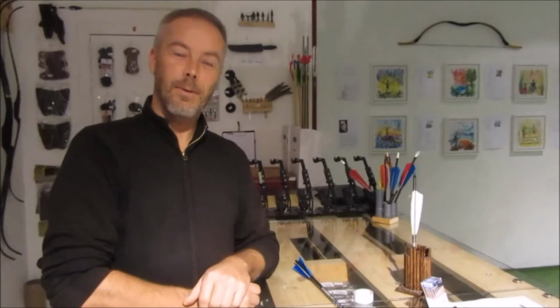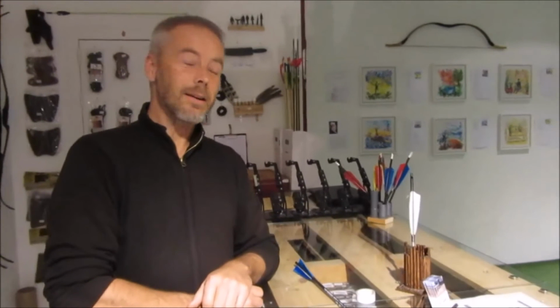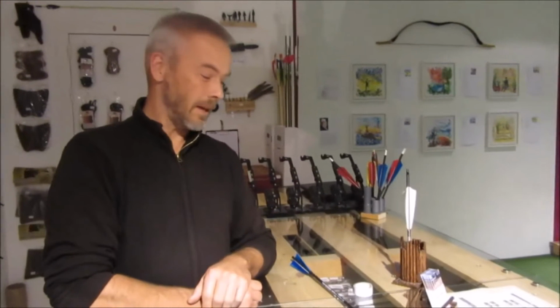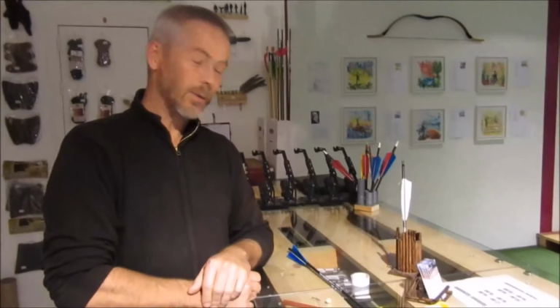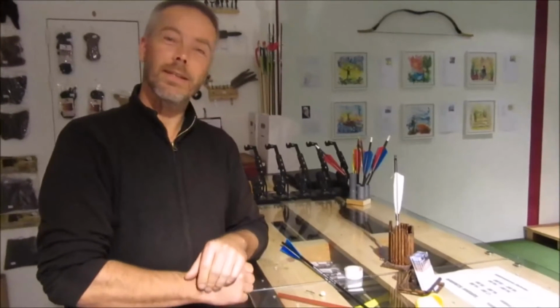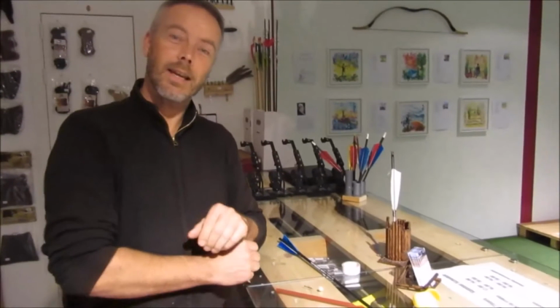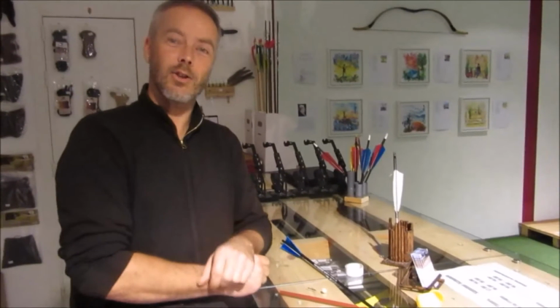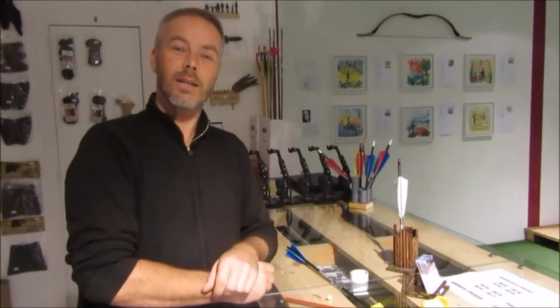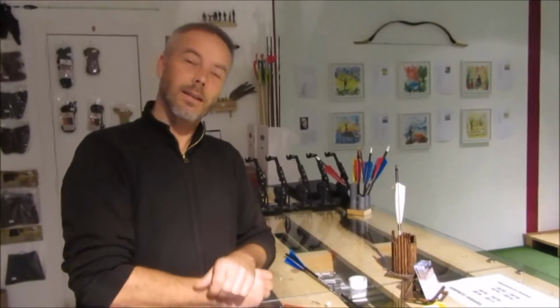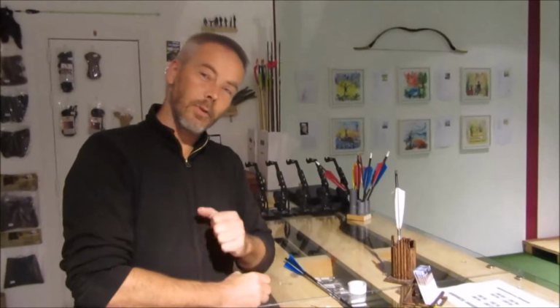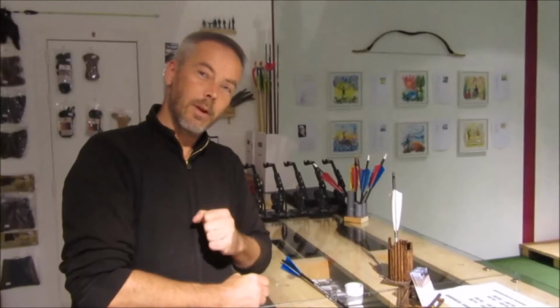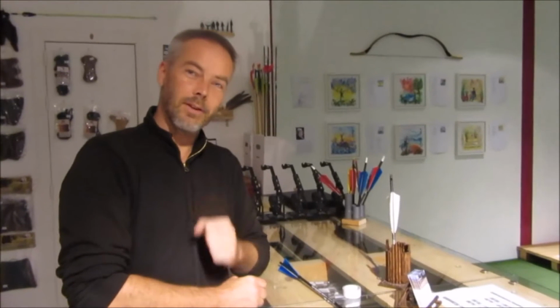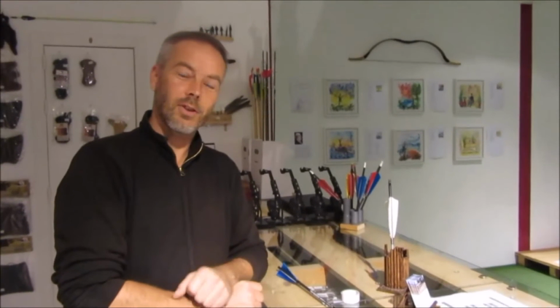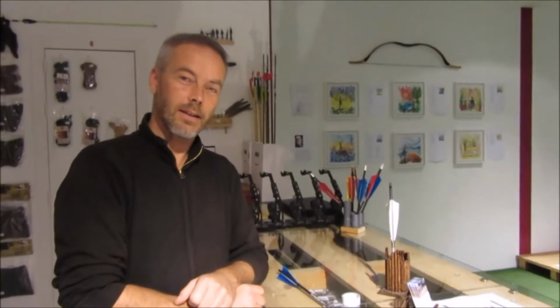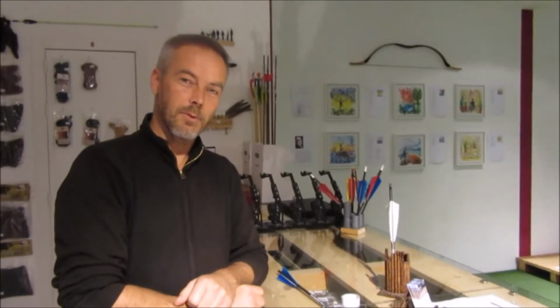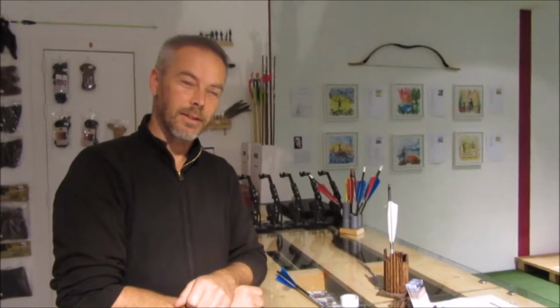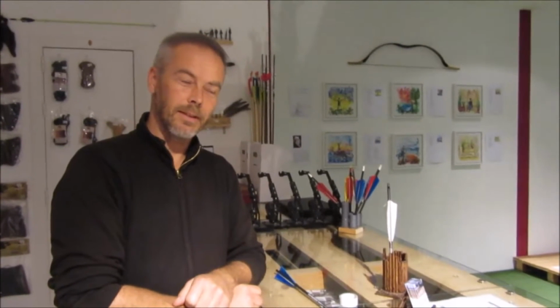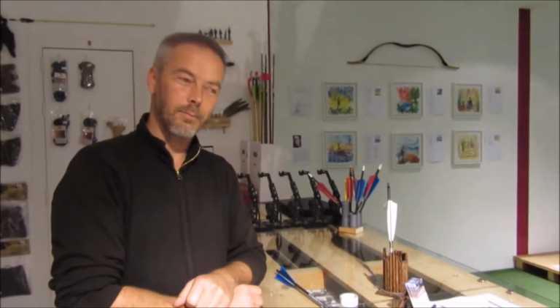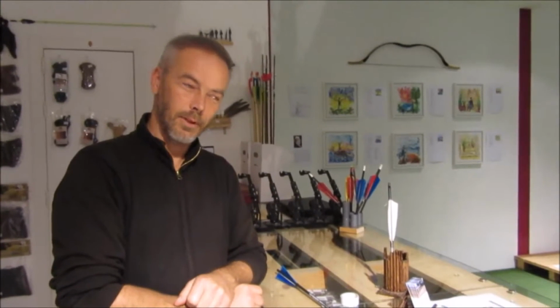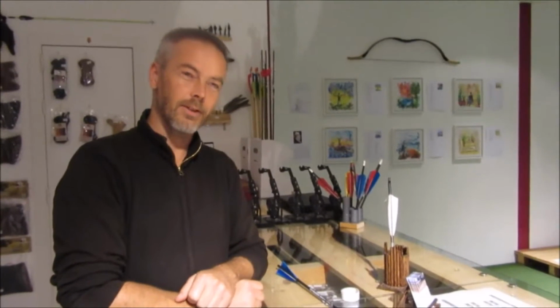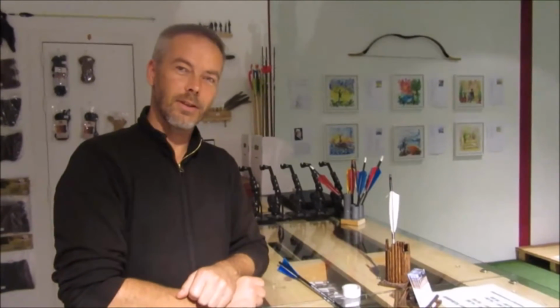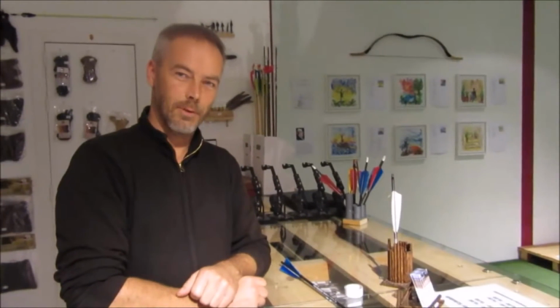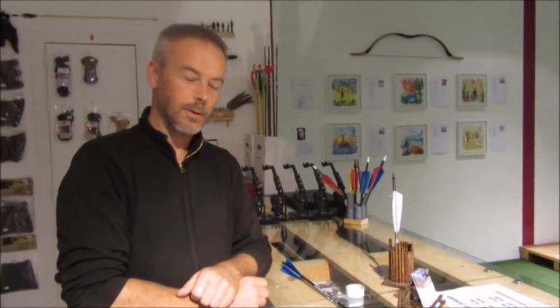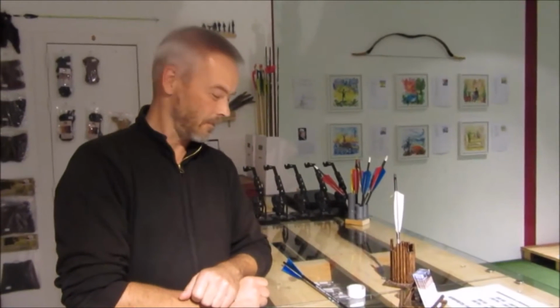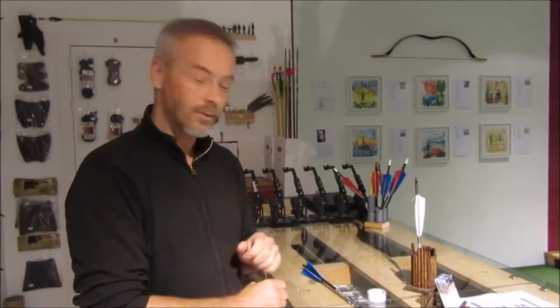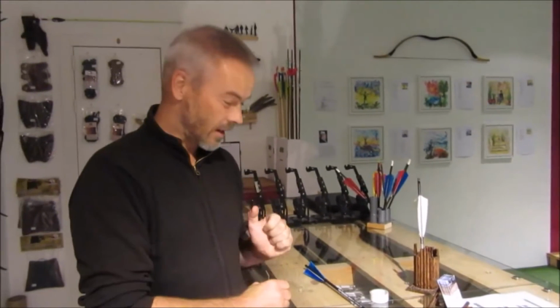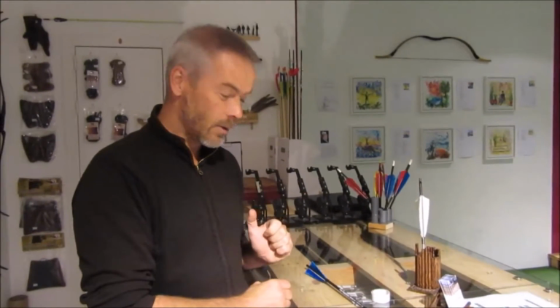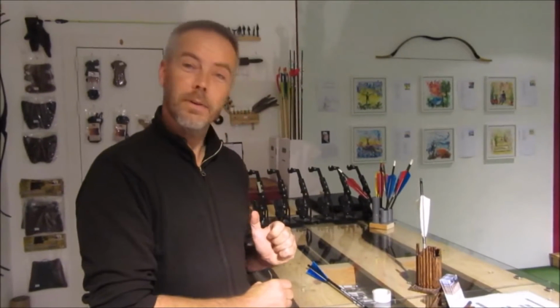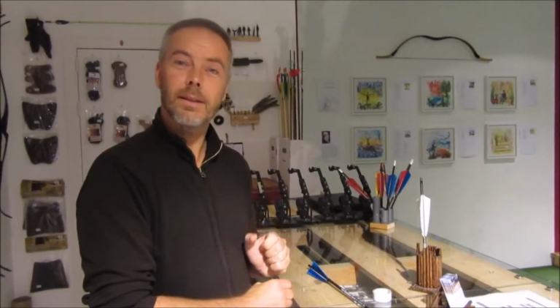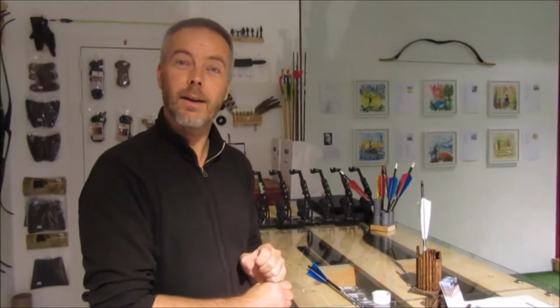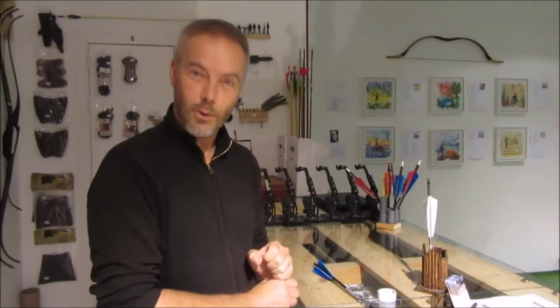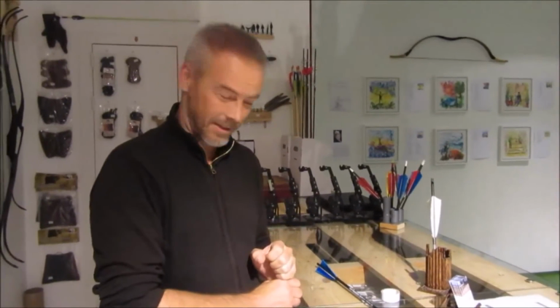Welcome back to the Science Channel and Premium Archery here in Mortar. Today we build a rocket.